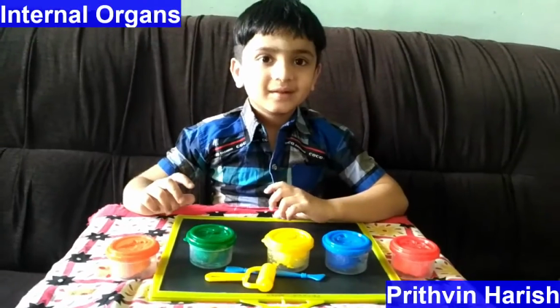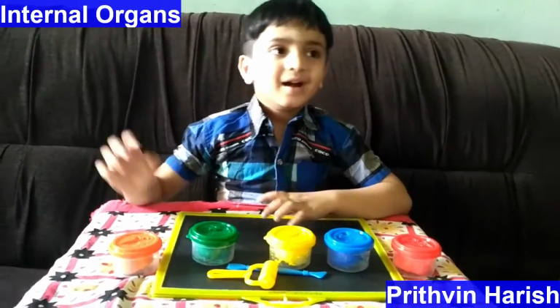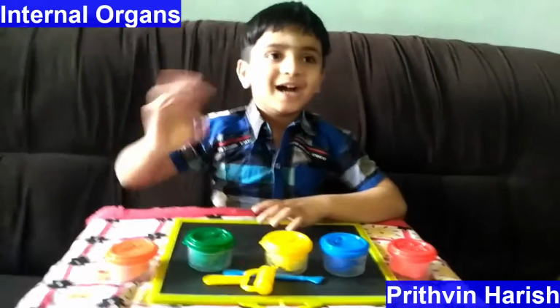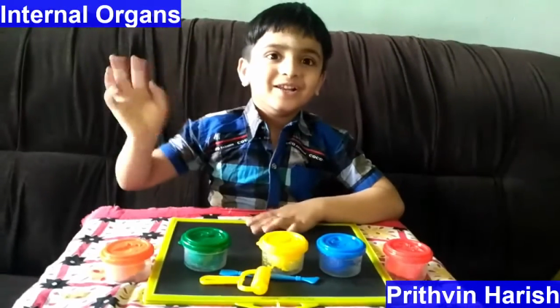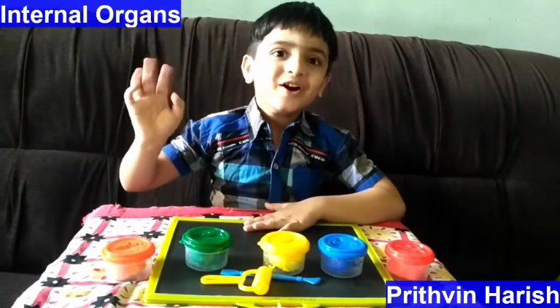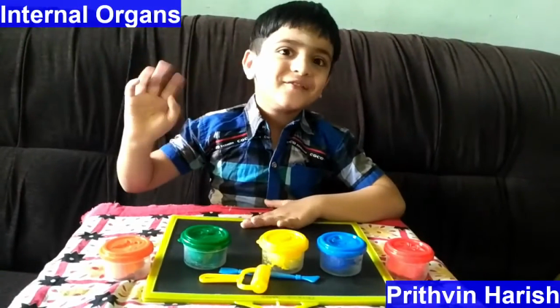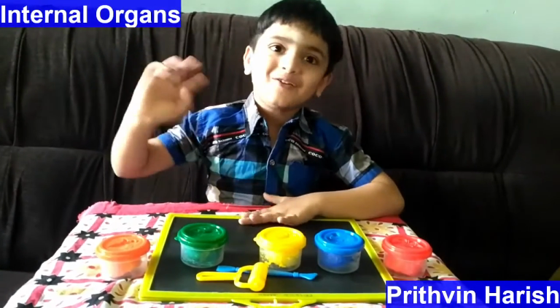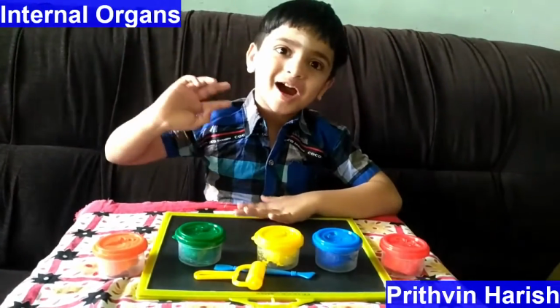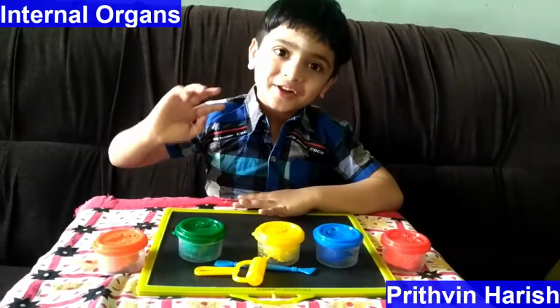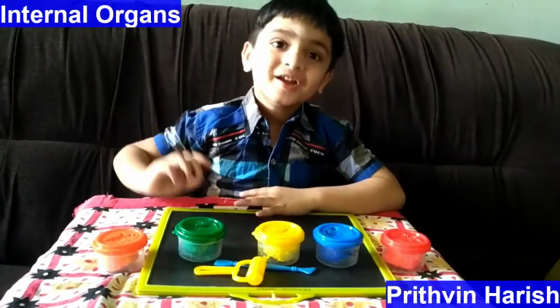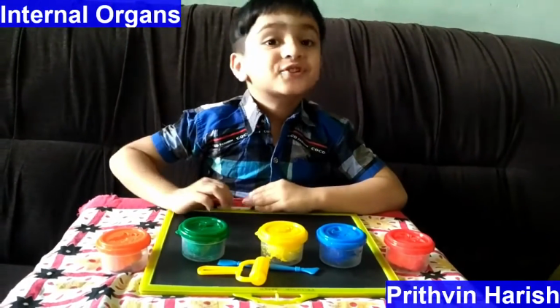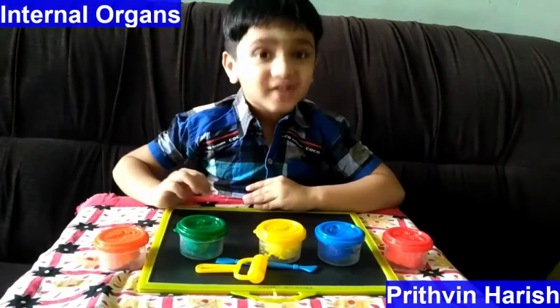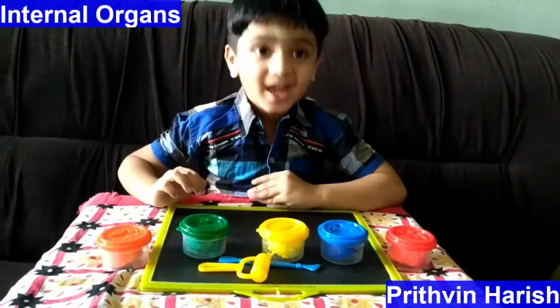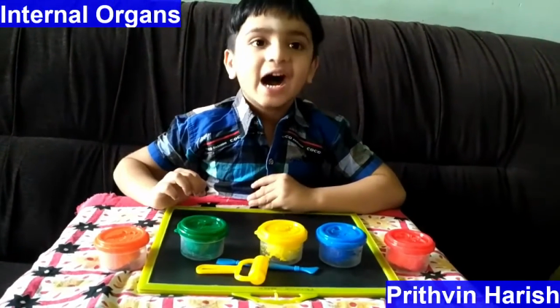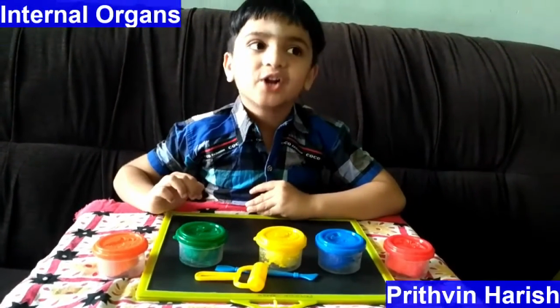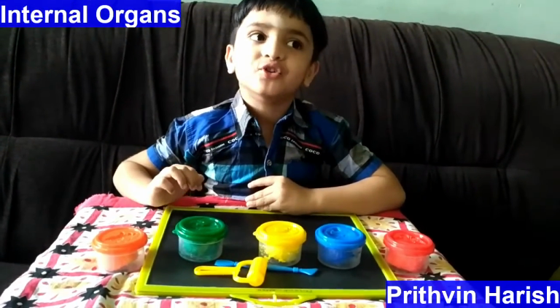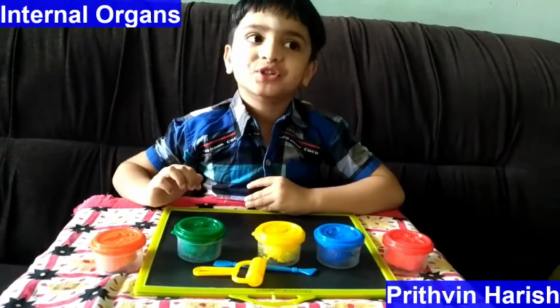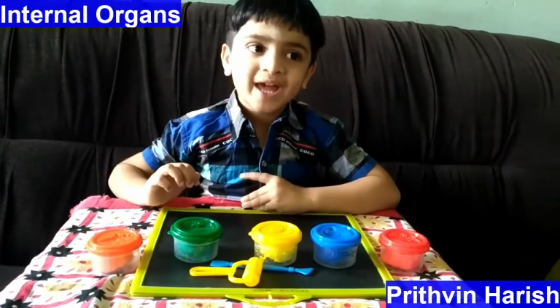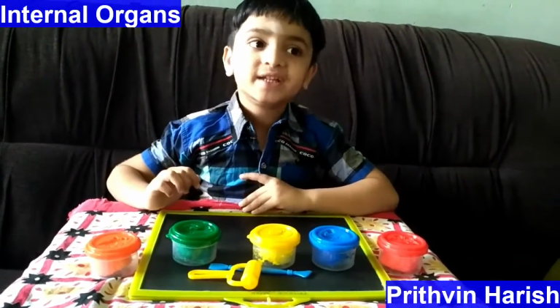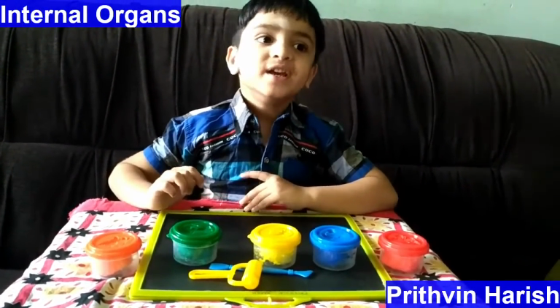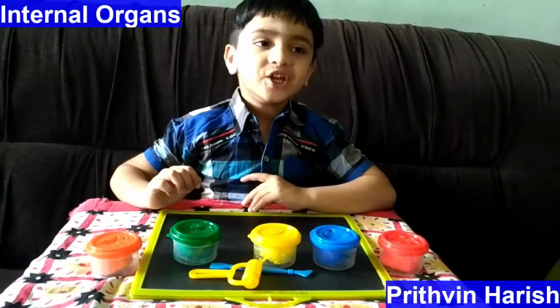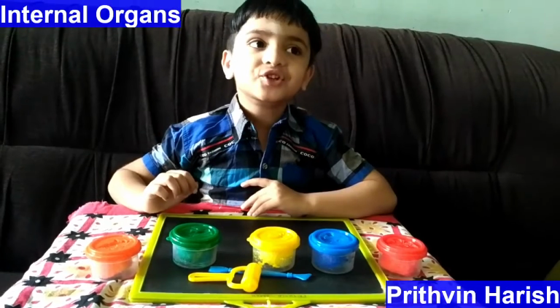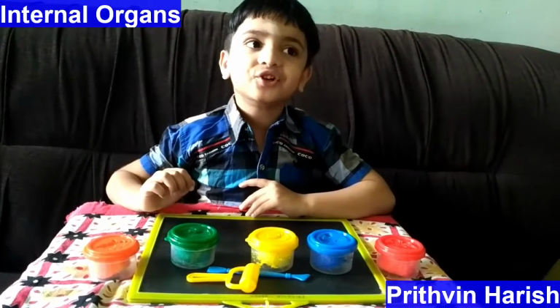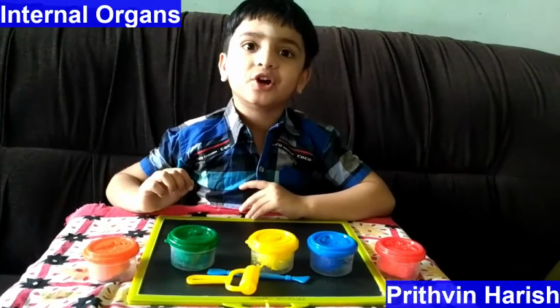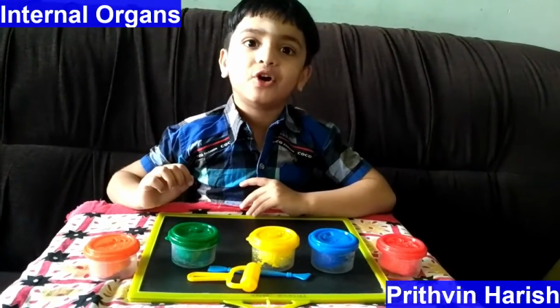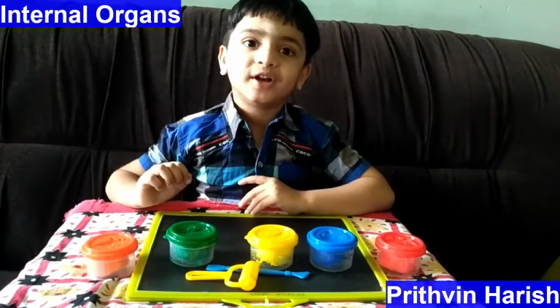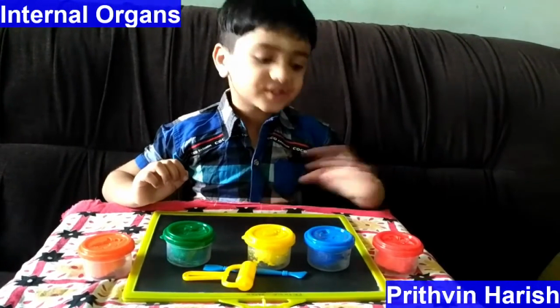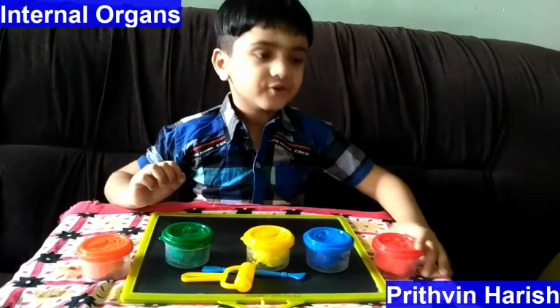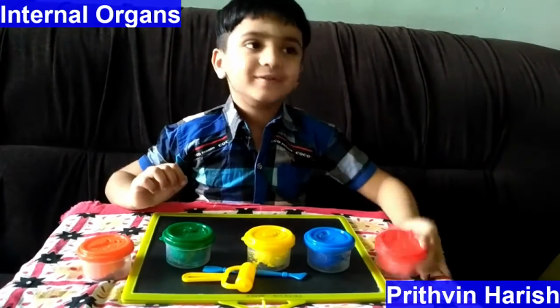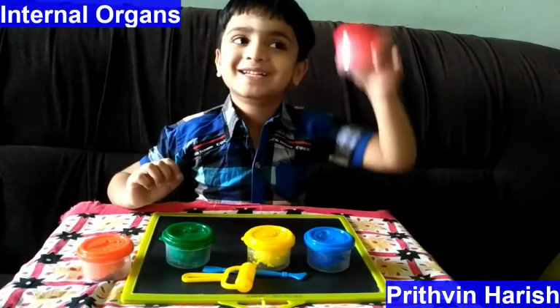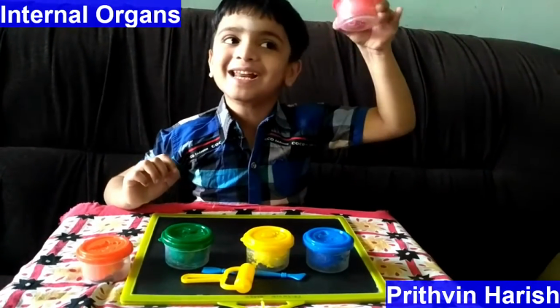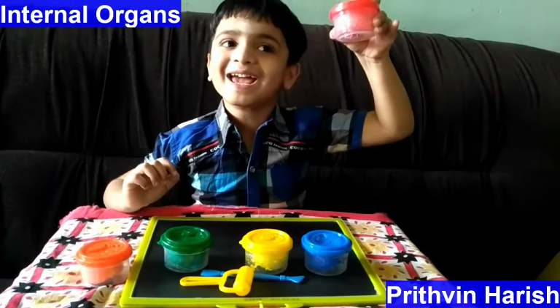Hello everyone! Today I am going to make an intro on the organs with clay!